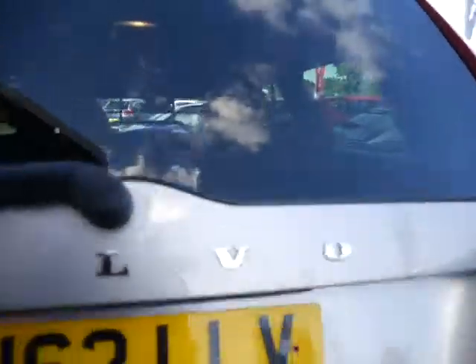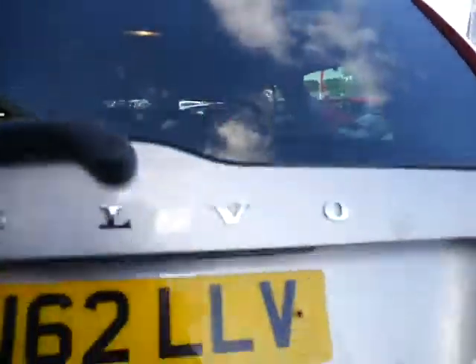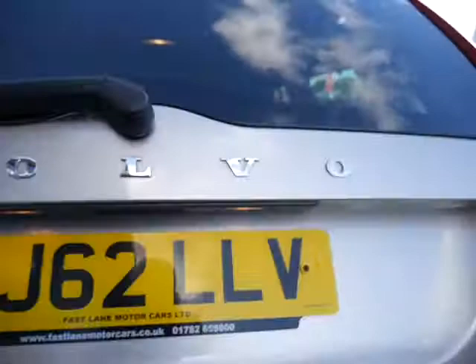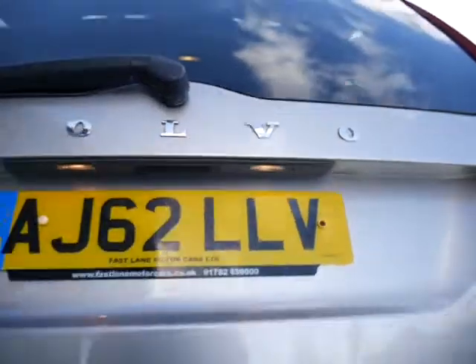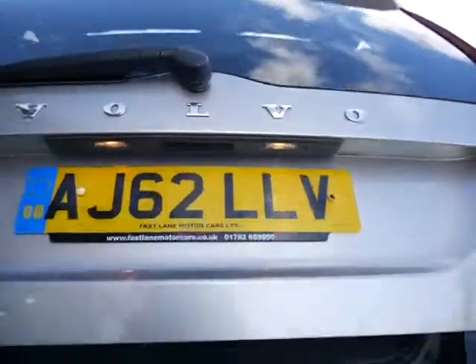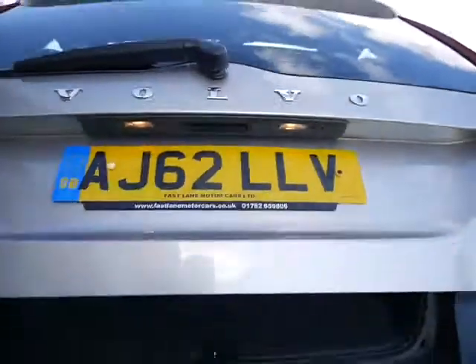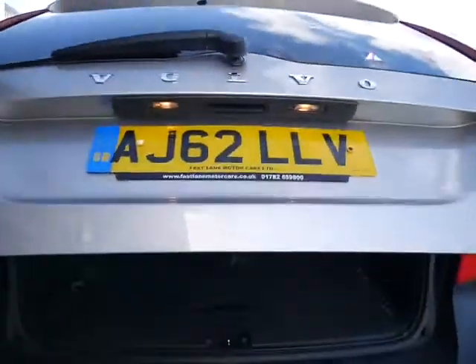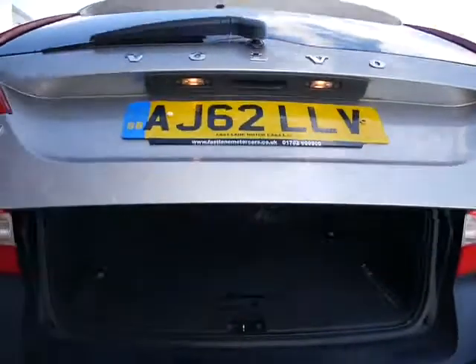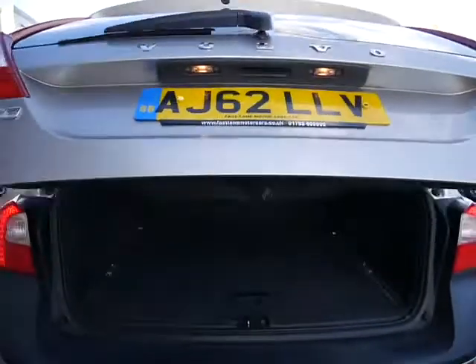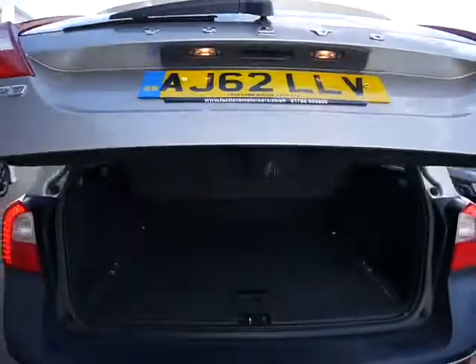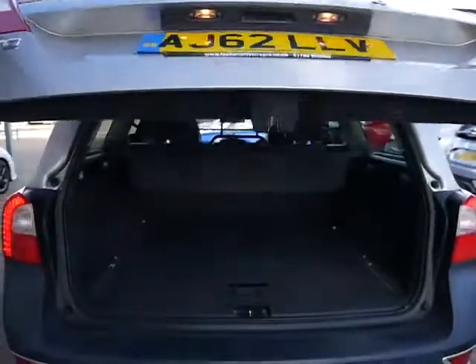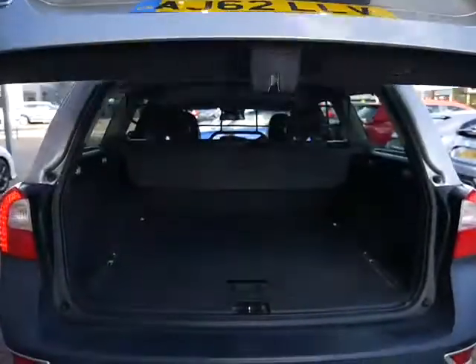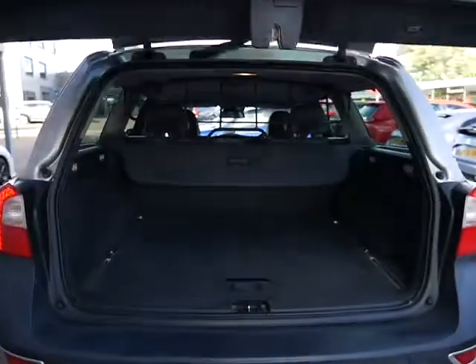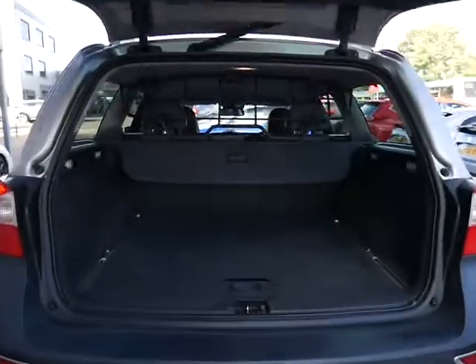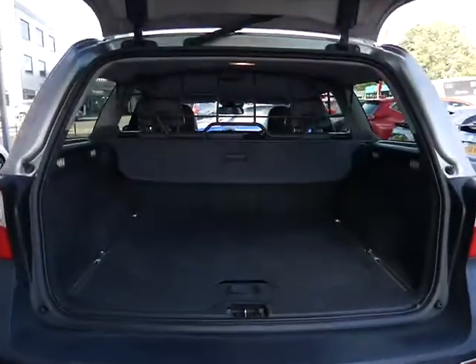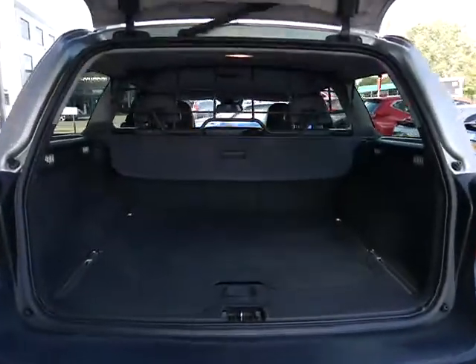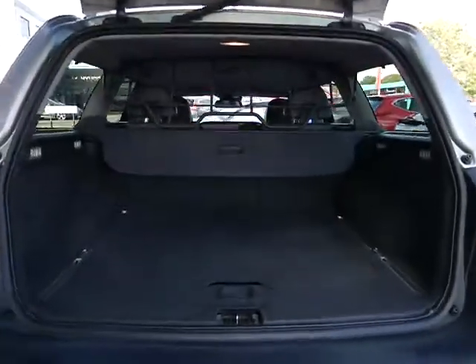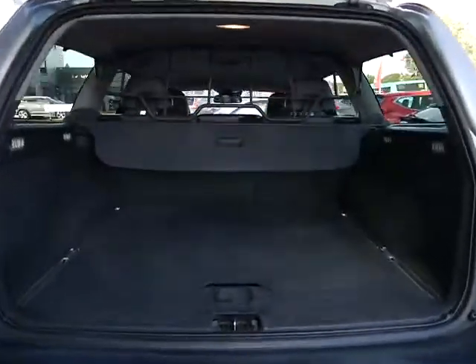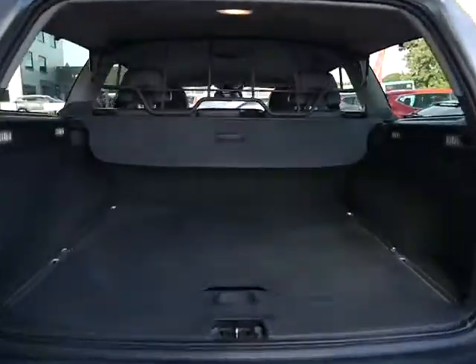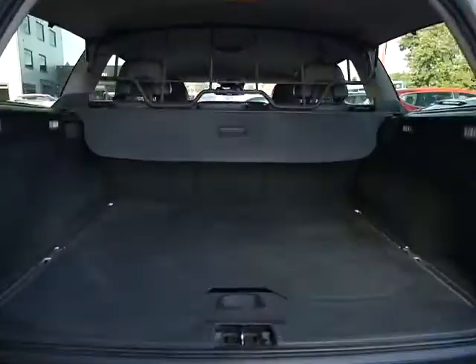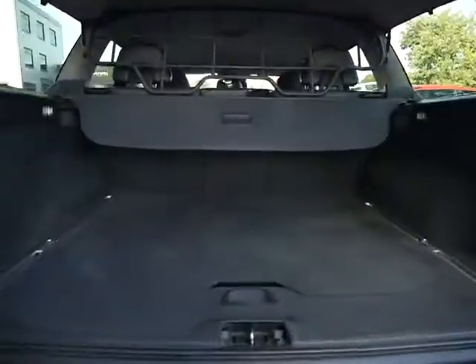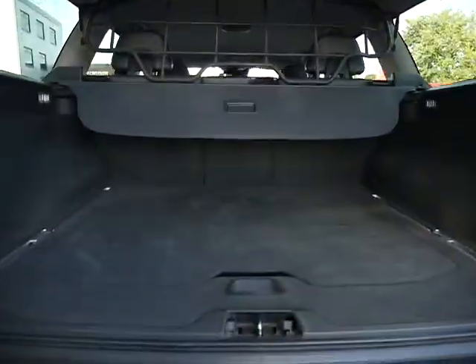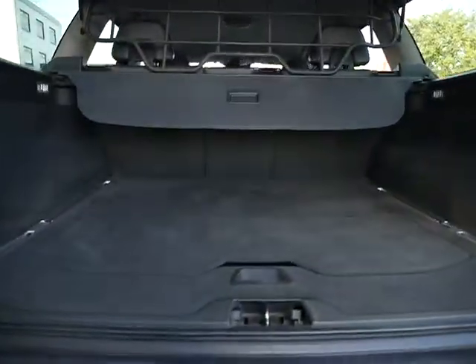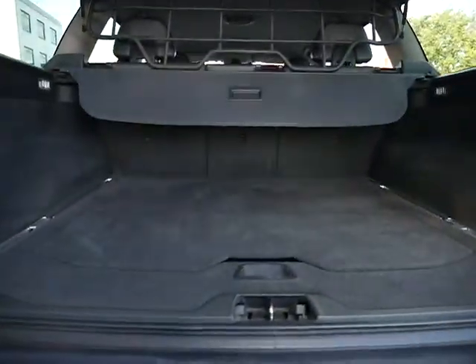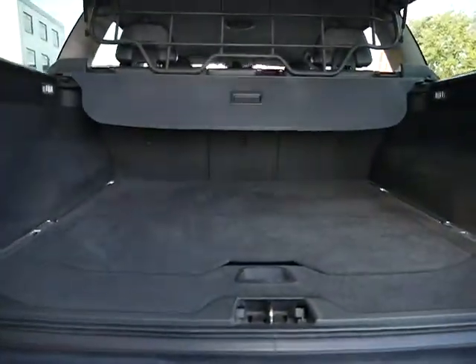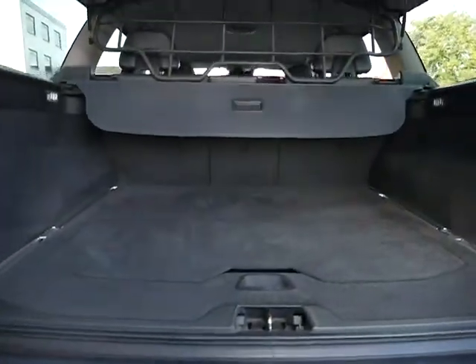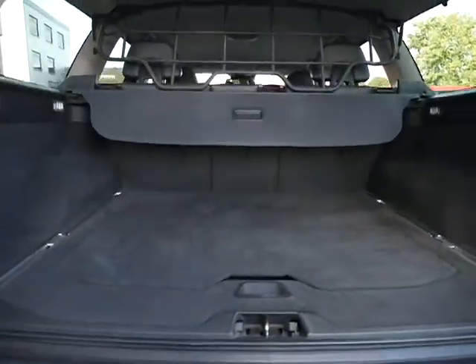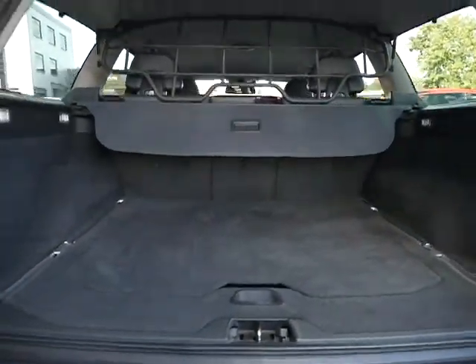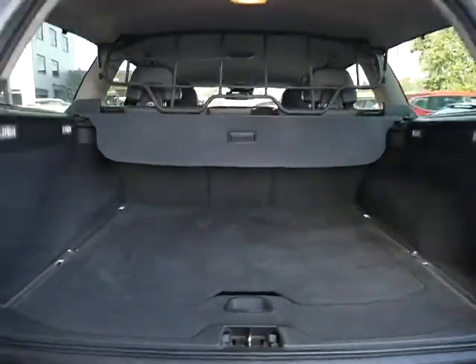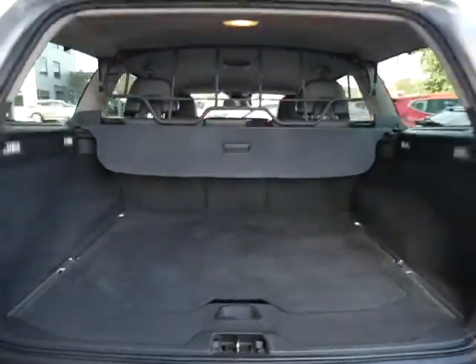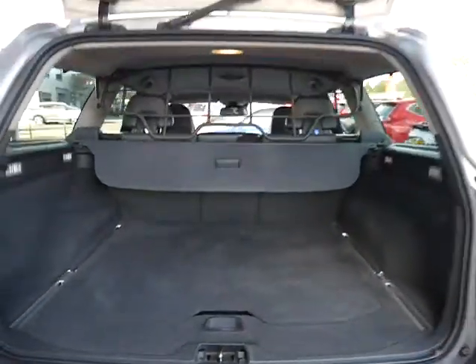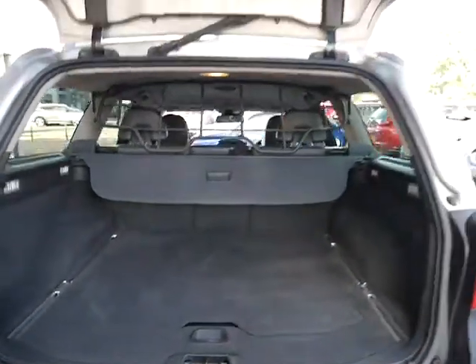This vehicle has a power tailgate and offers a fantastic amount of room inside.